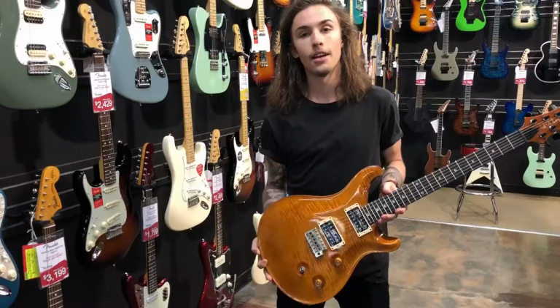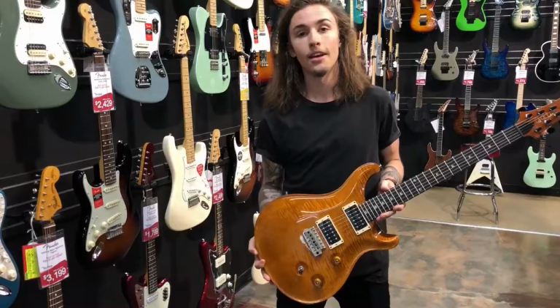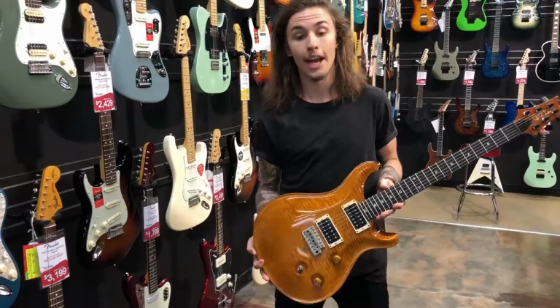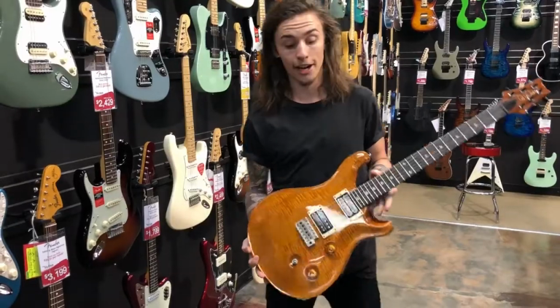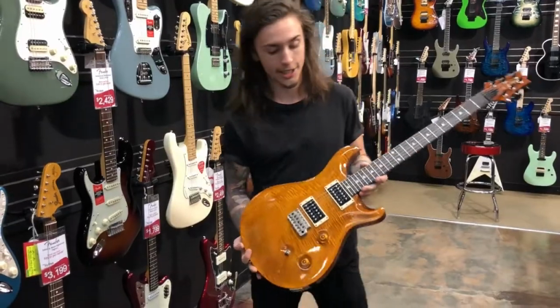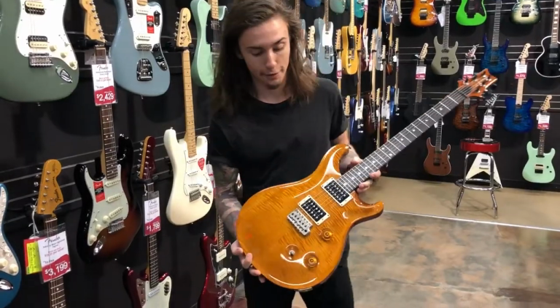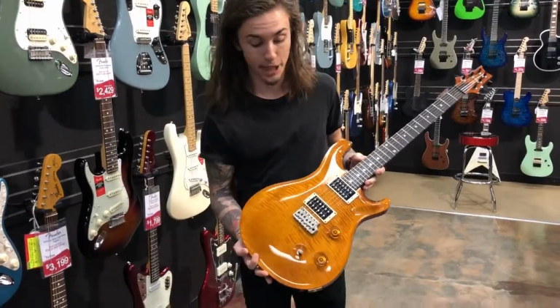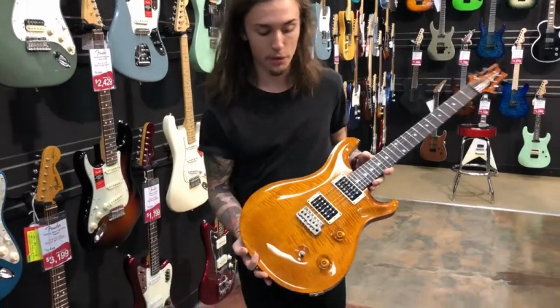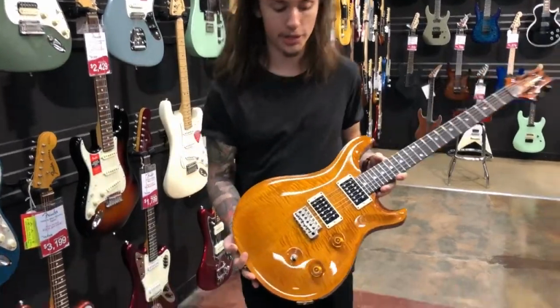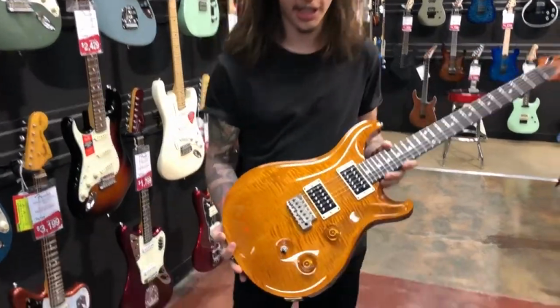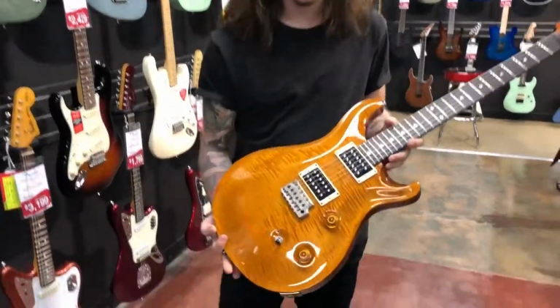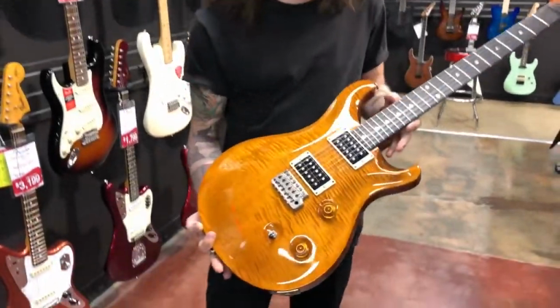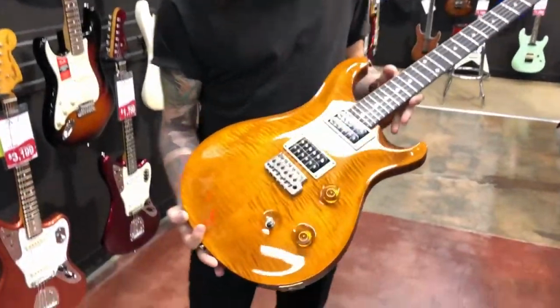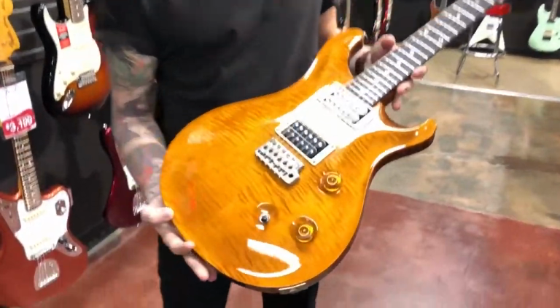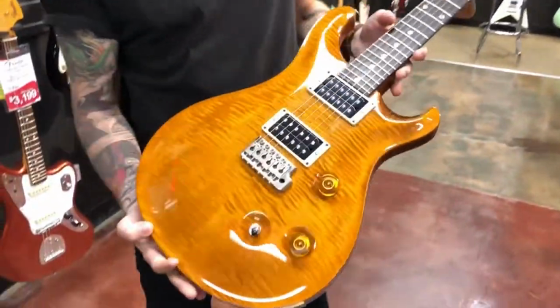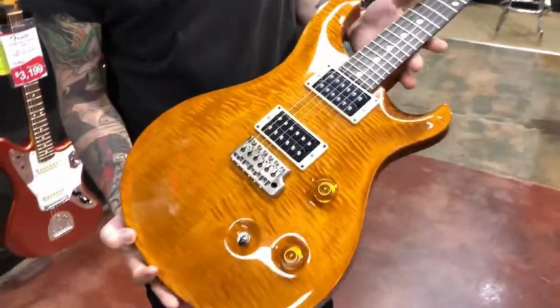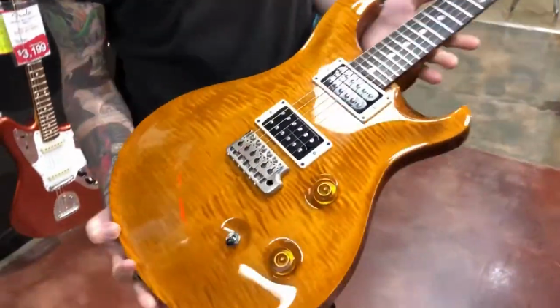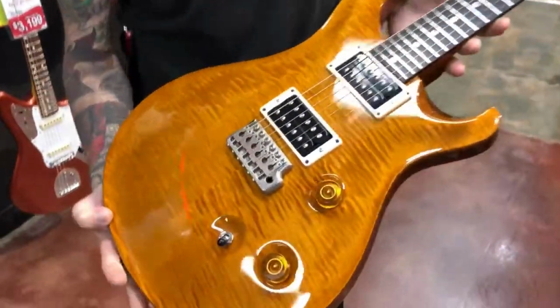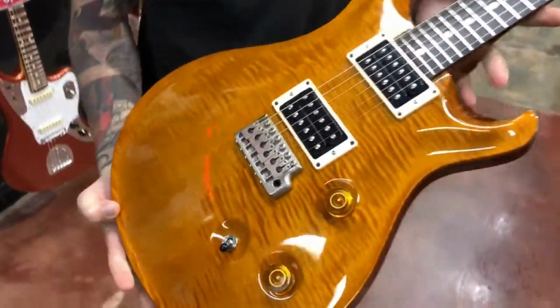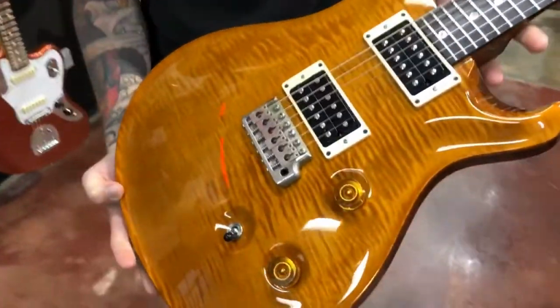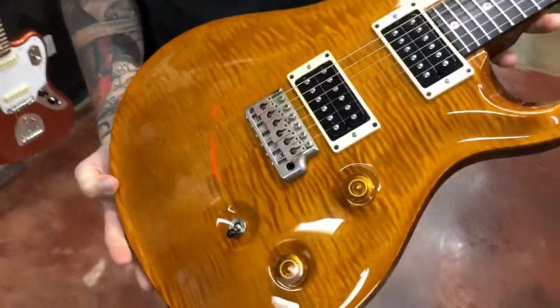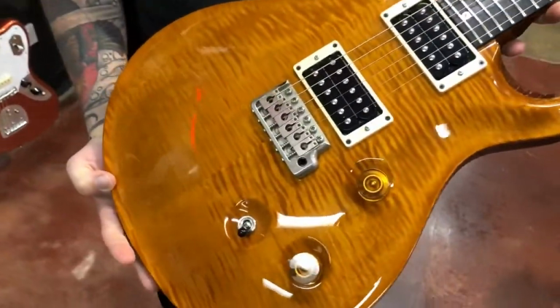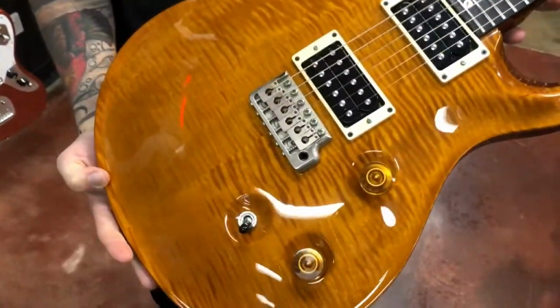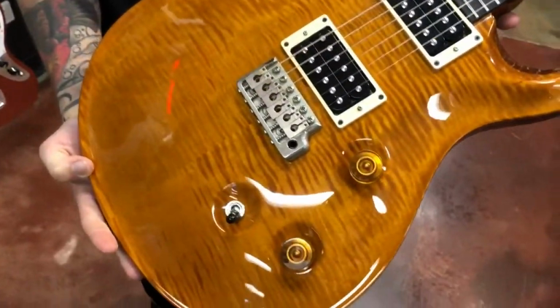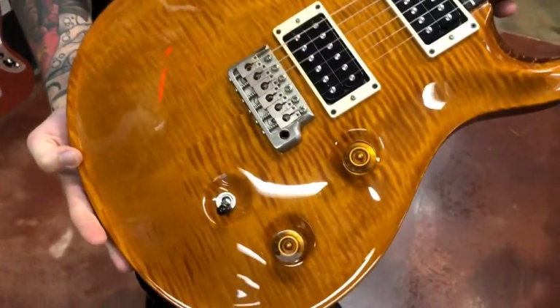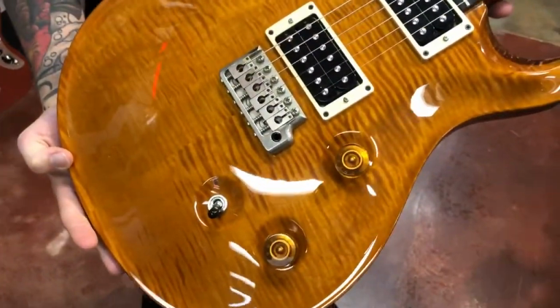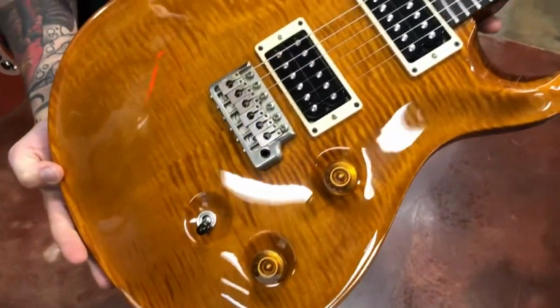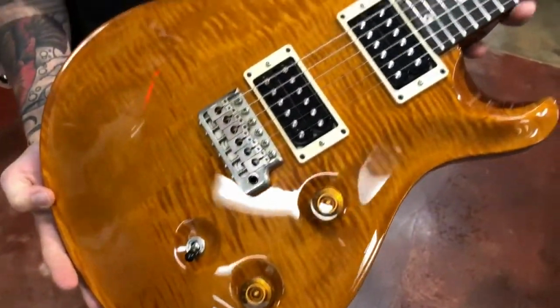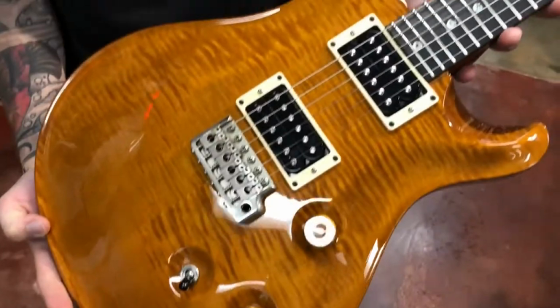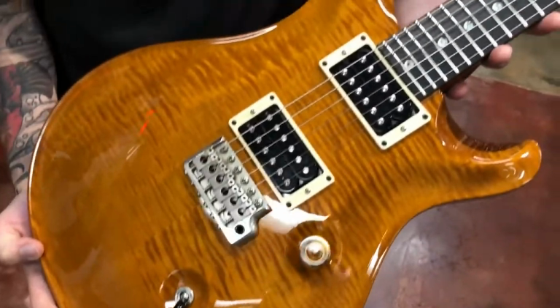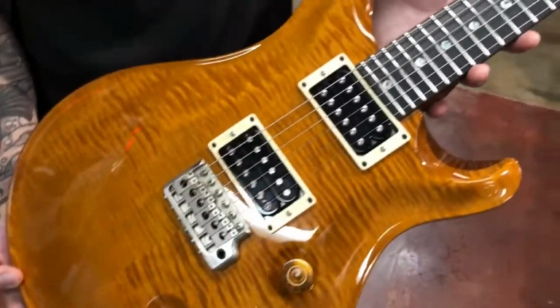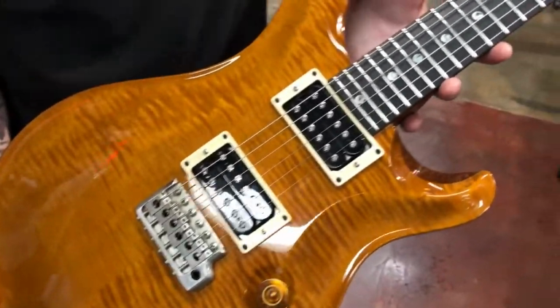Hey guys, Zach from DWMusic here. We've got another fresh trade-in — this is a 2001 PRS Custom 24.